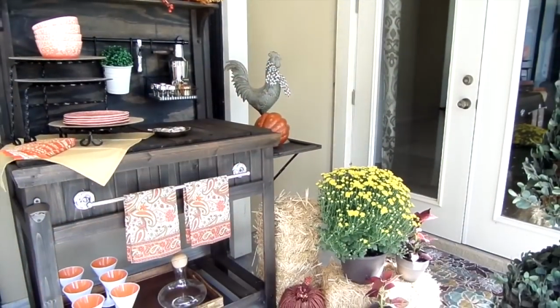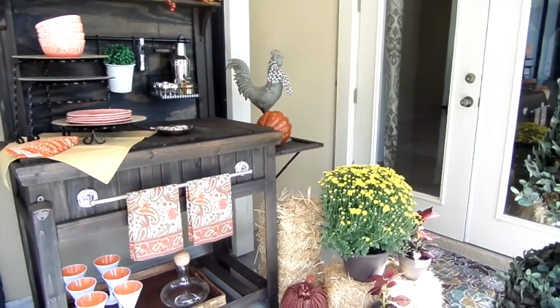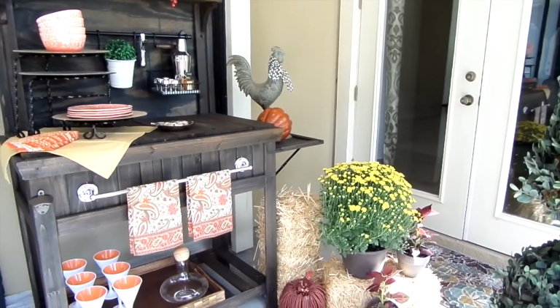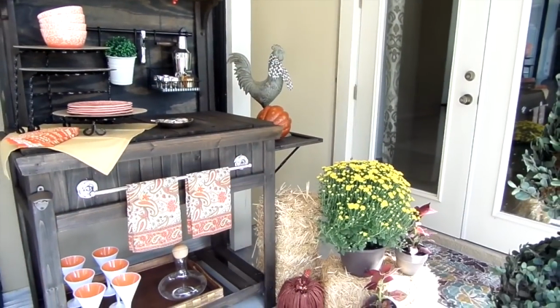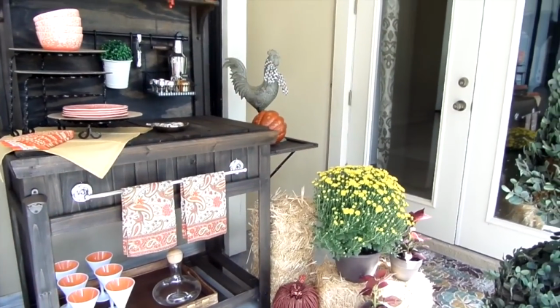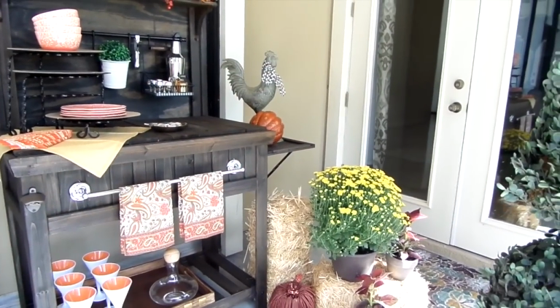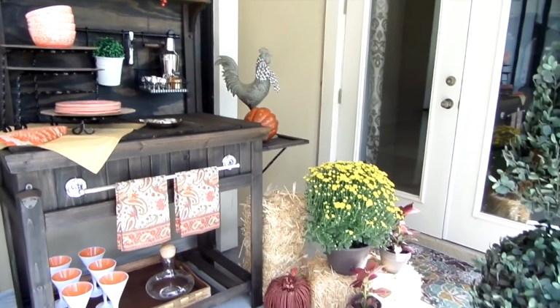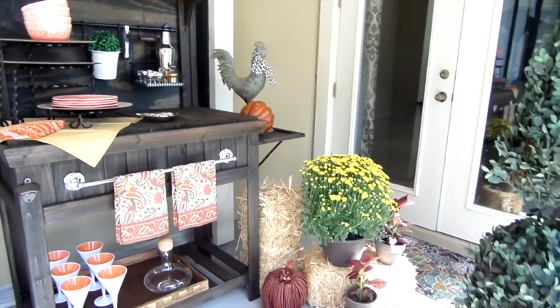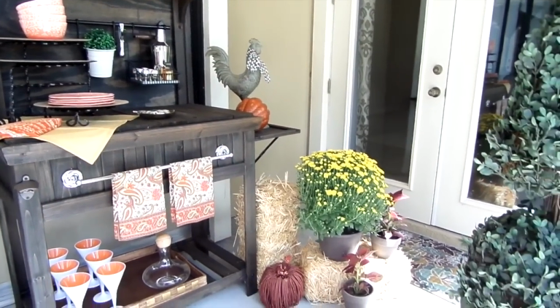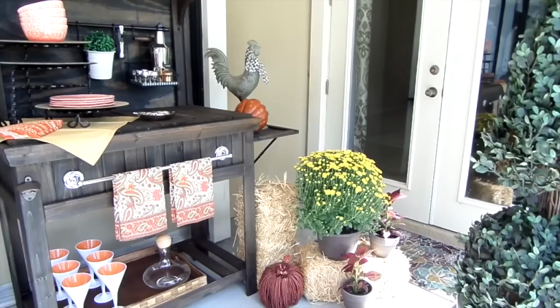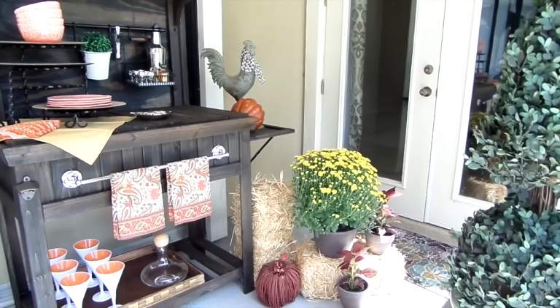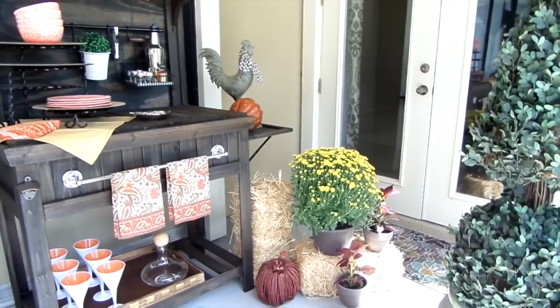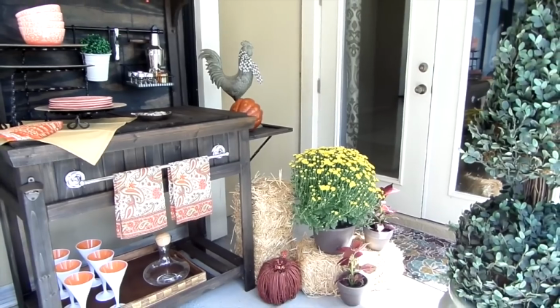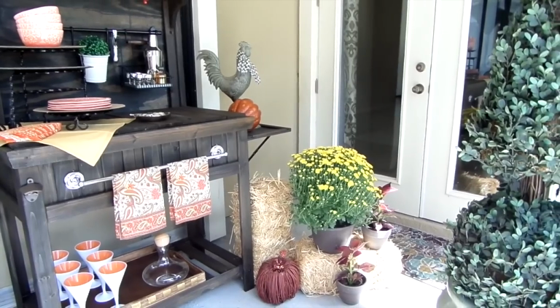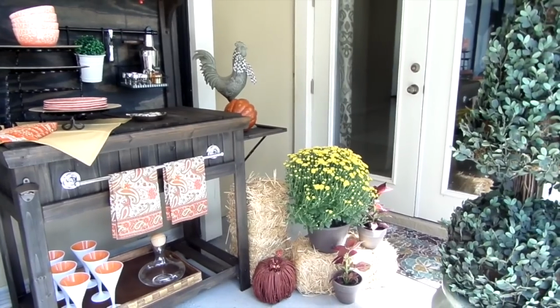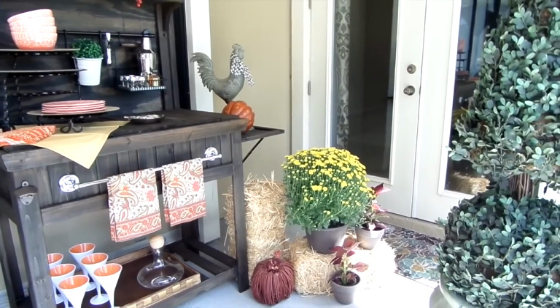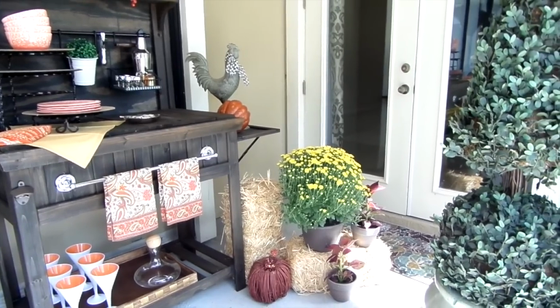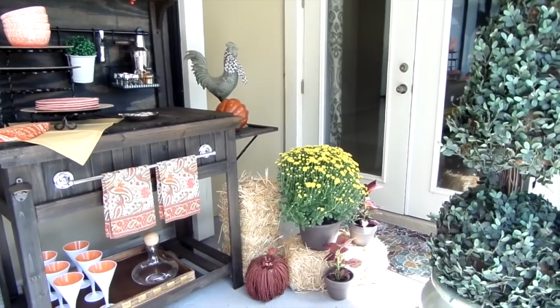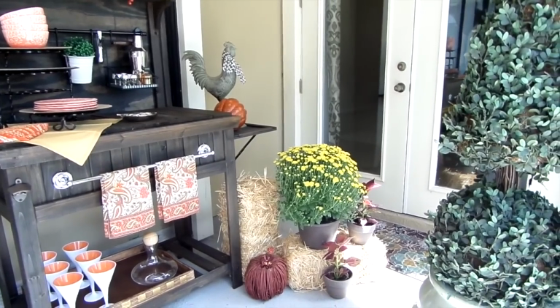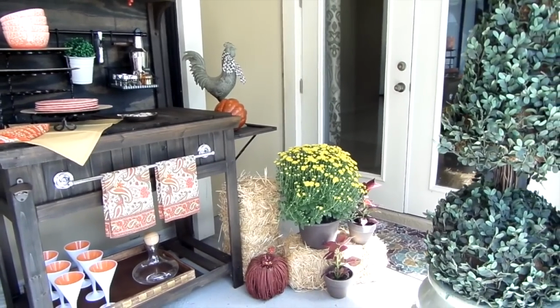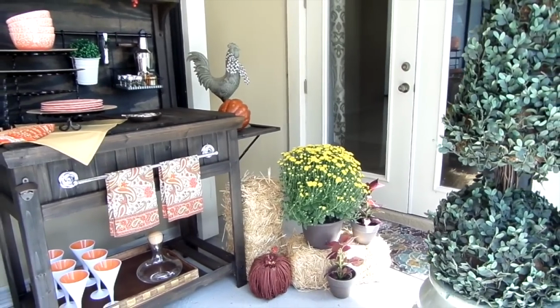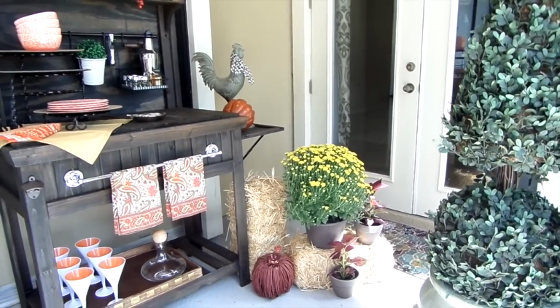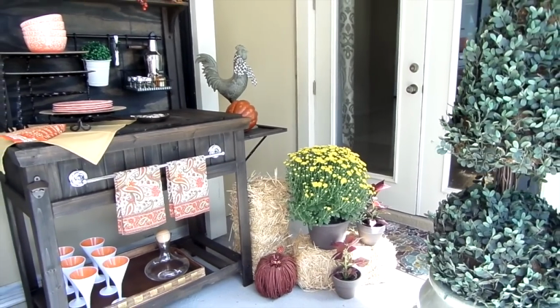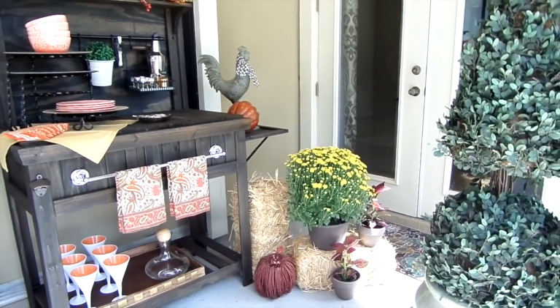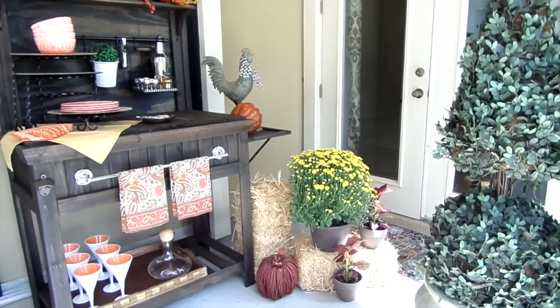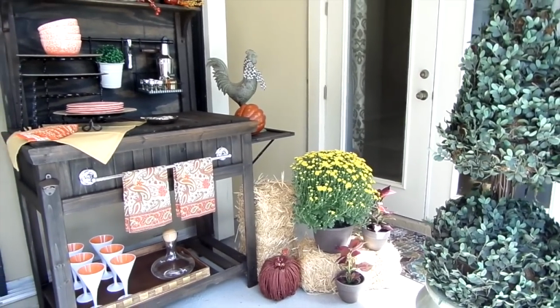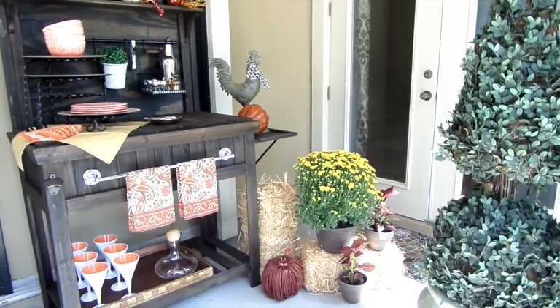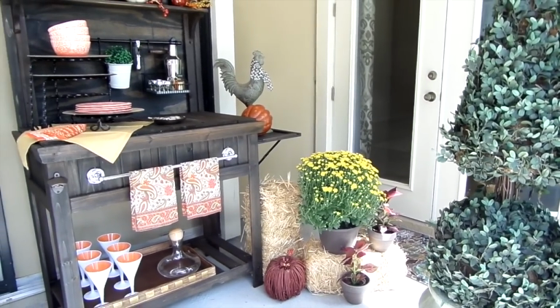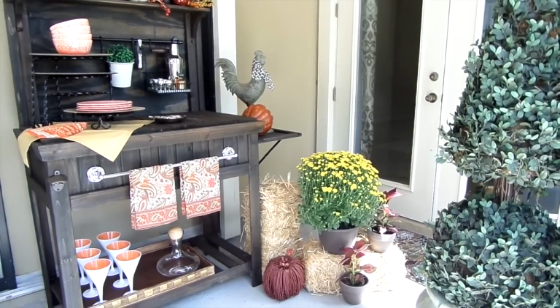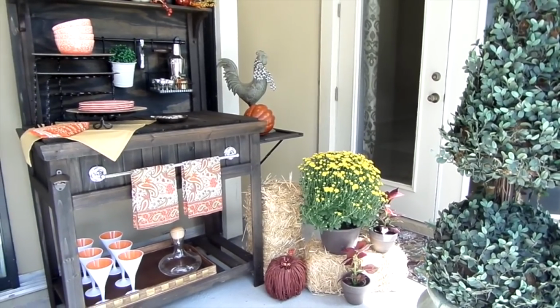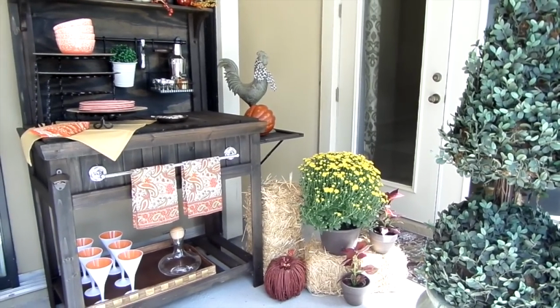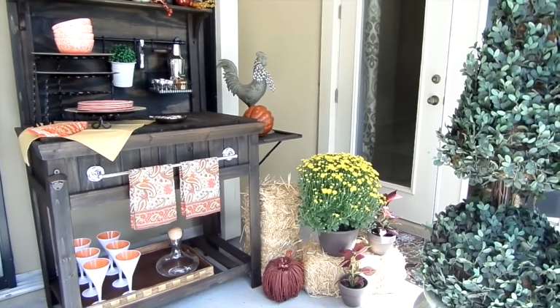I love how my bar is dressed for the fall — and you may see it dressed for Christmas. Hmm, we will see!